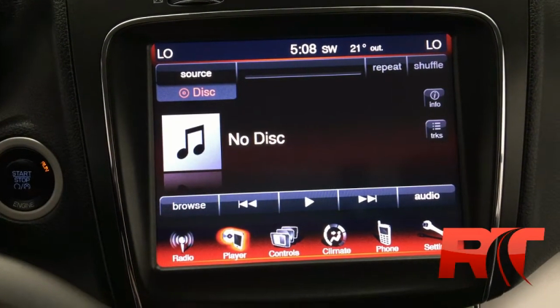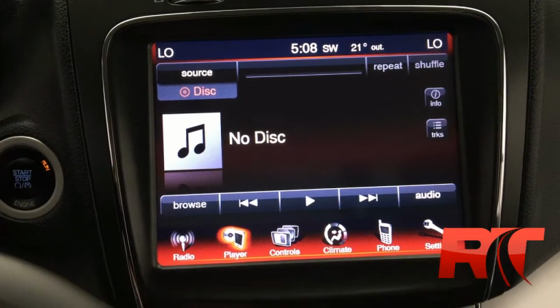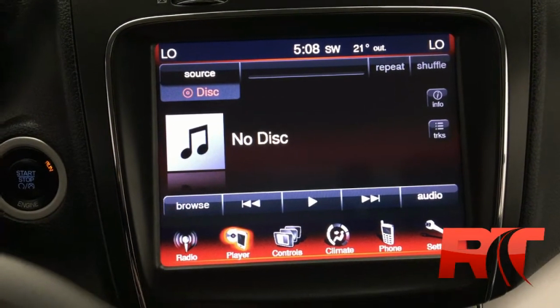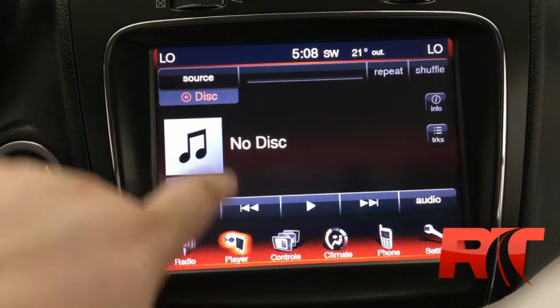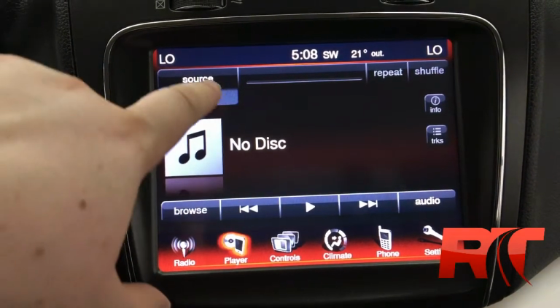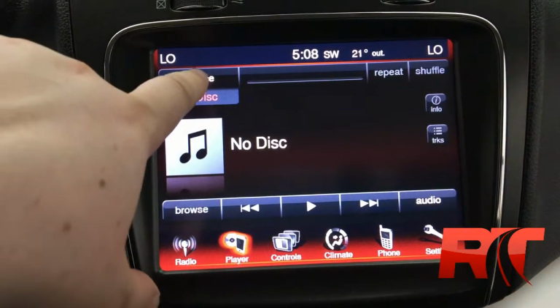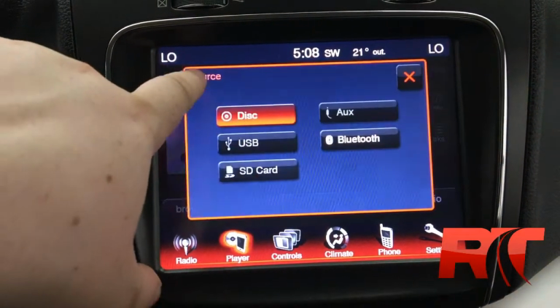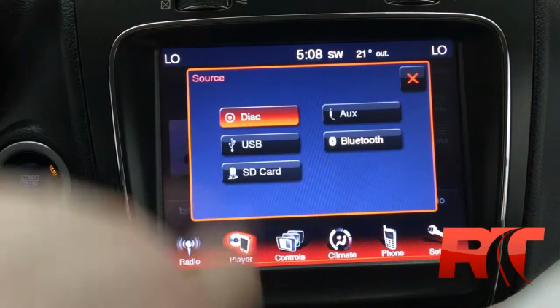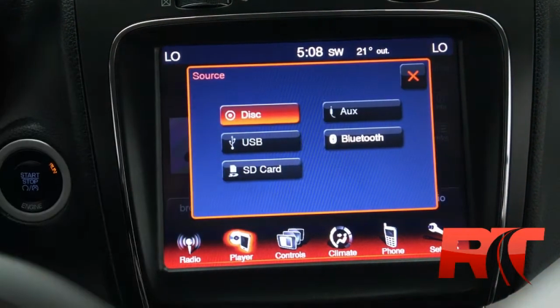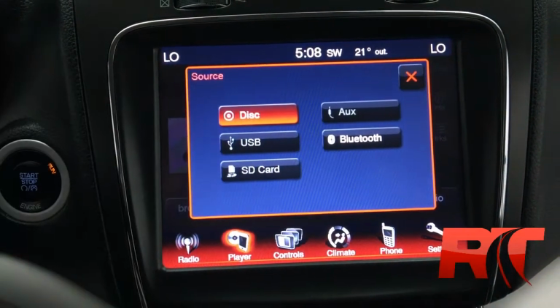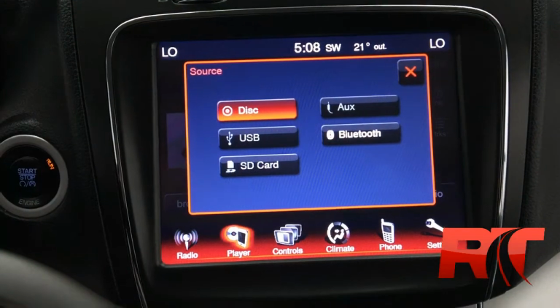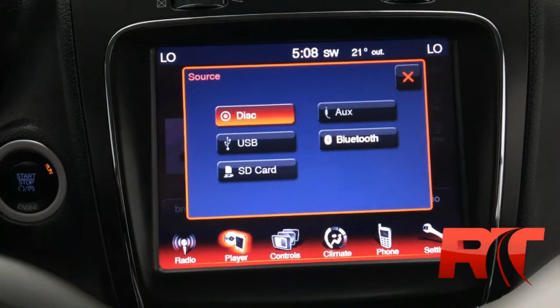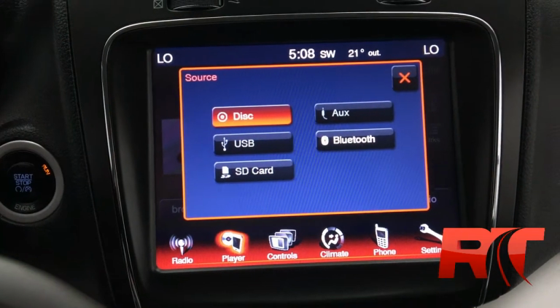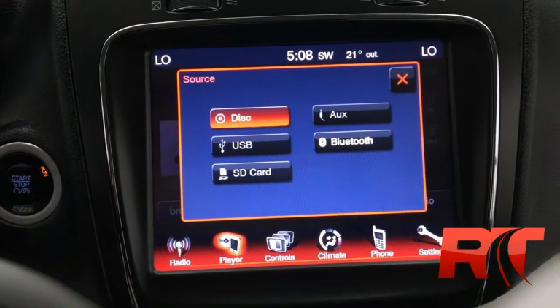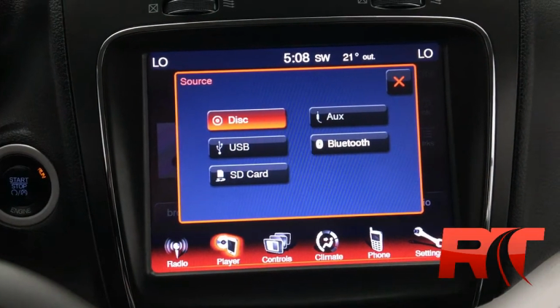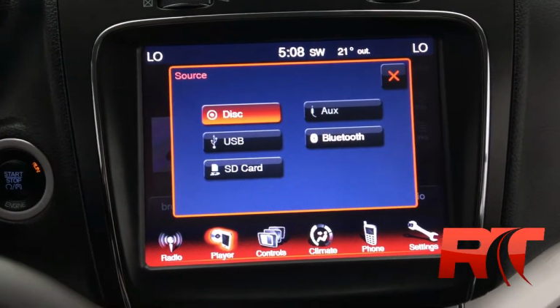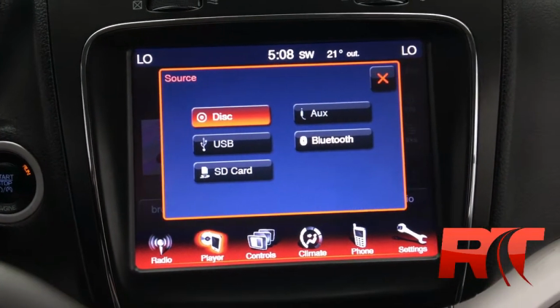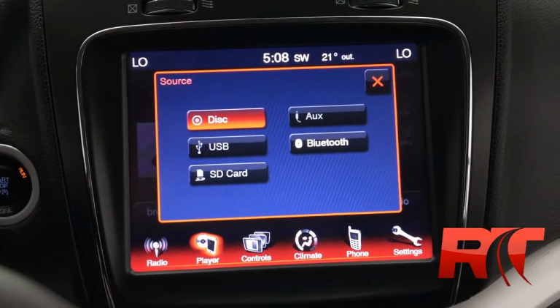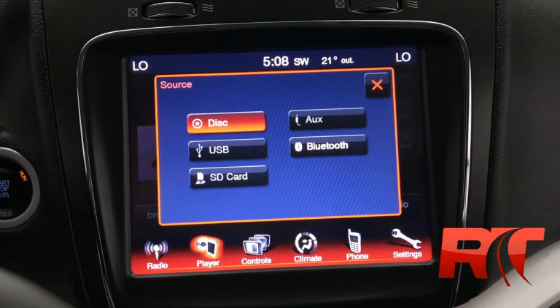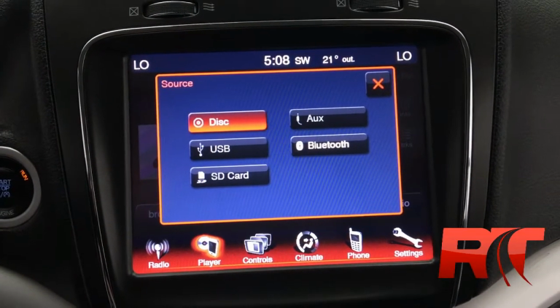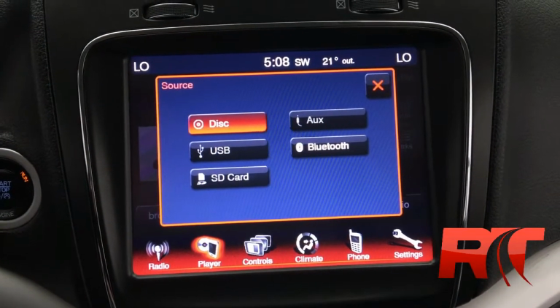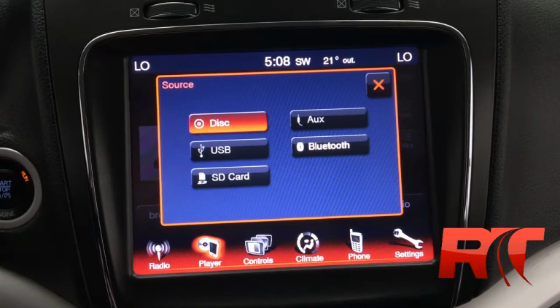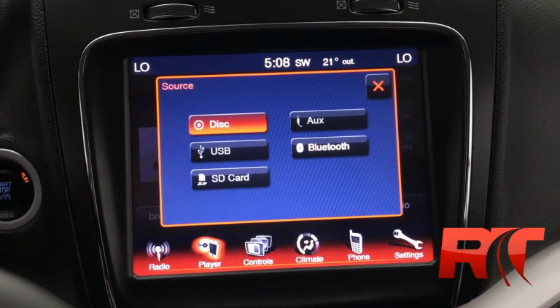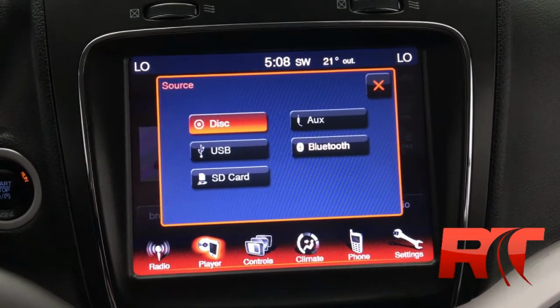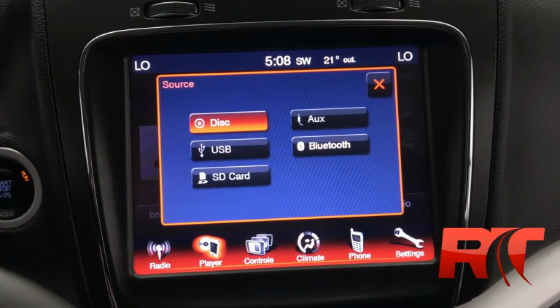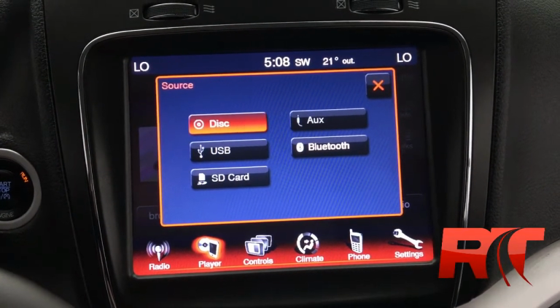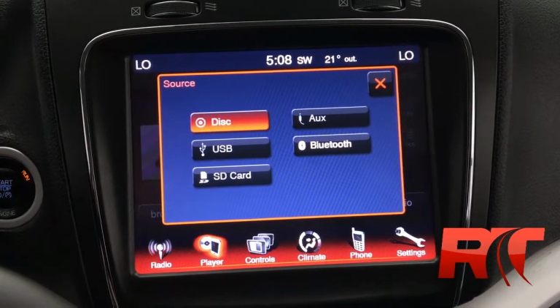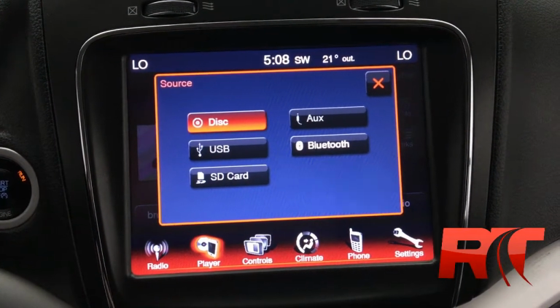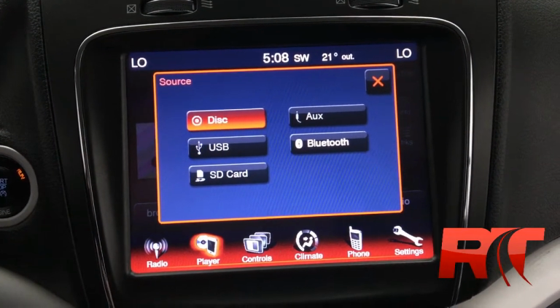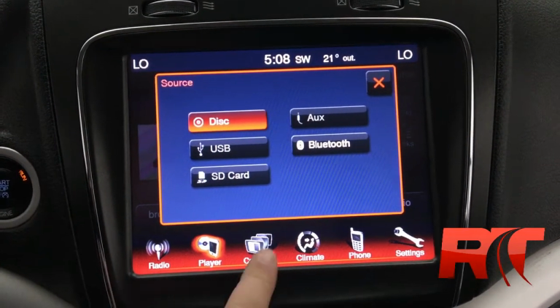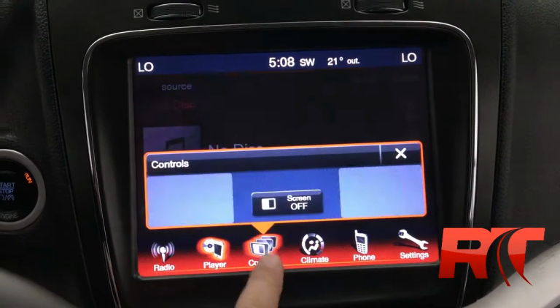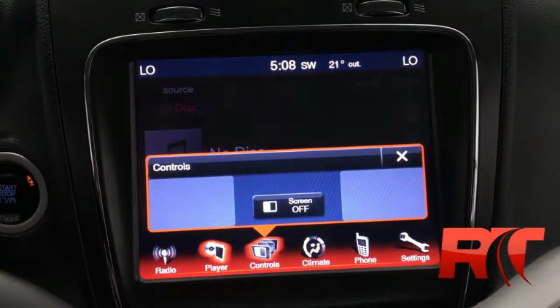You do have a CD player, which is becoming a little more rare. You also get USB, an SD card slot, auxiliary hookup, and Bluetooth streaming.